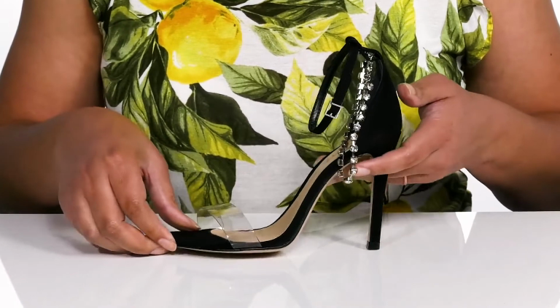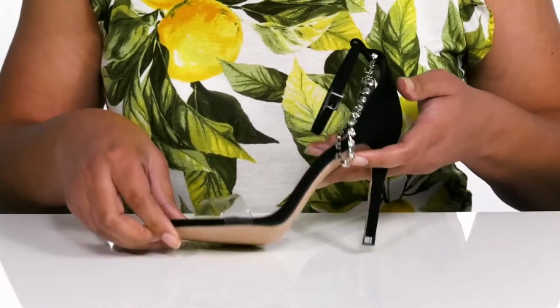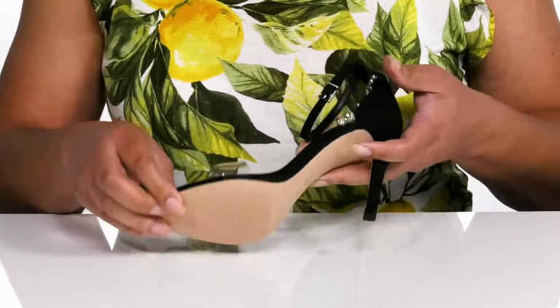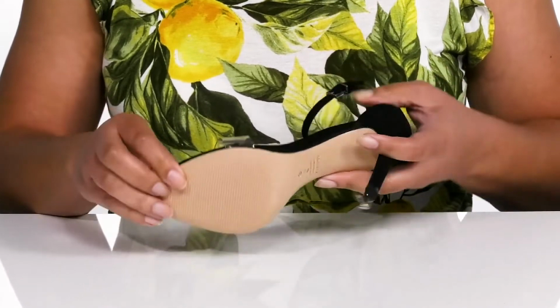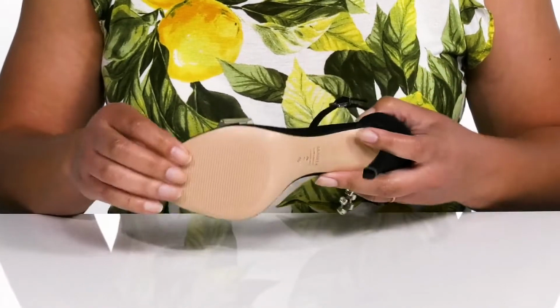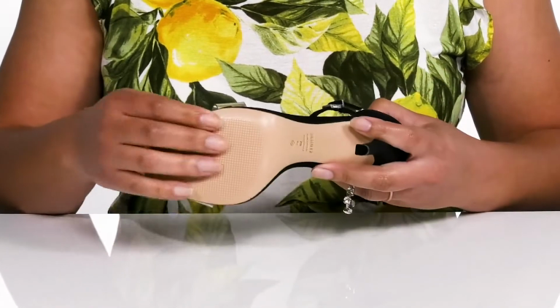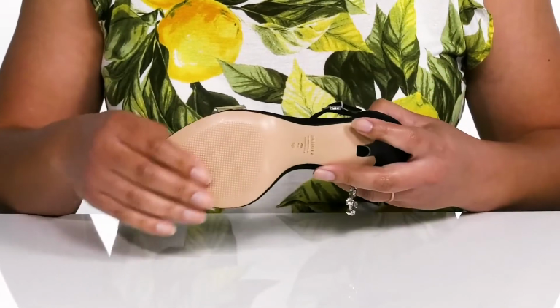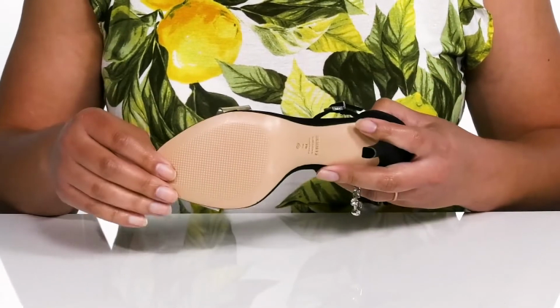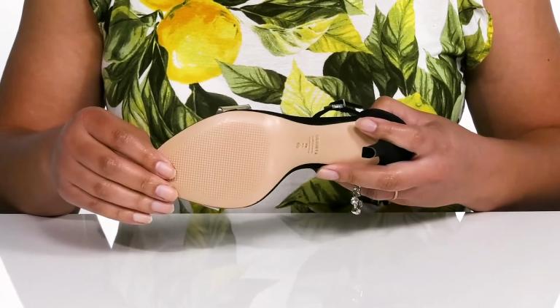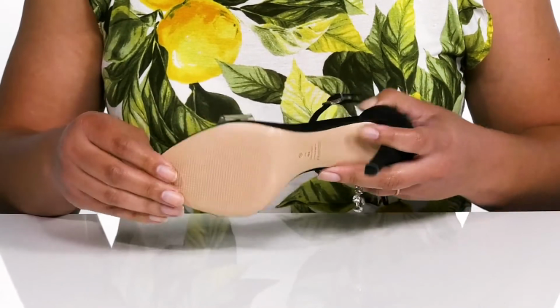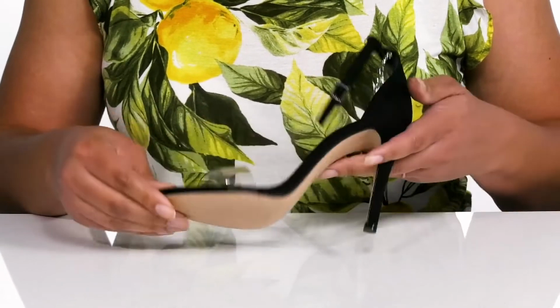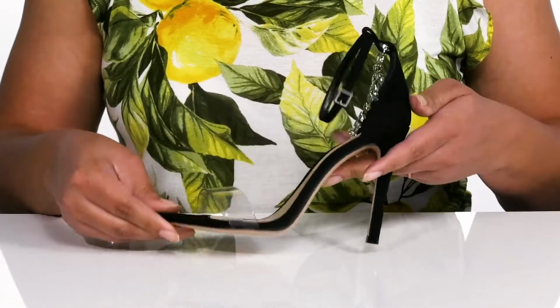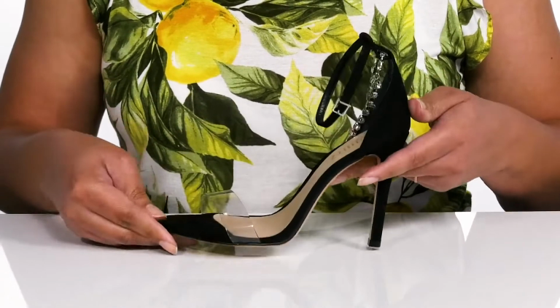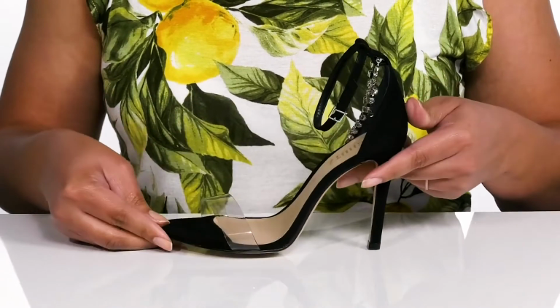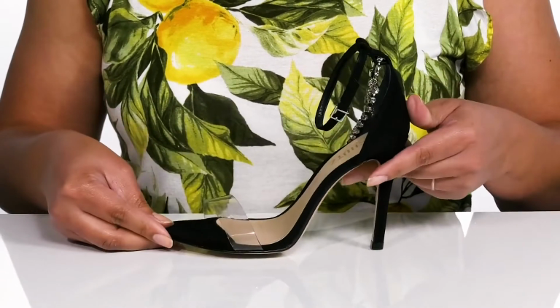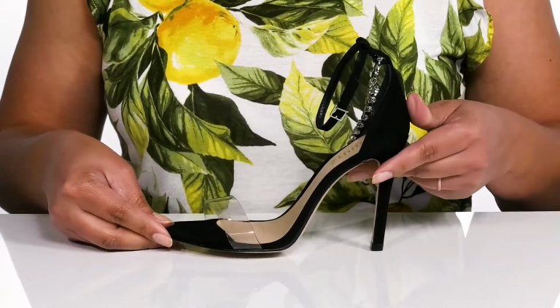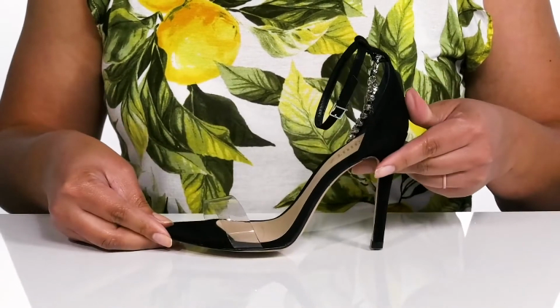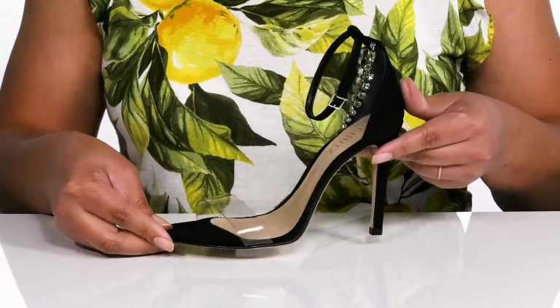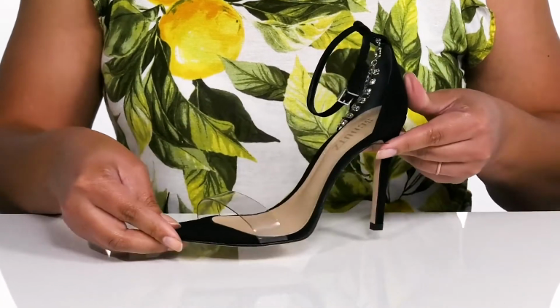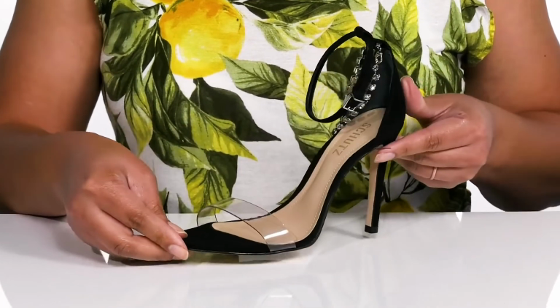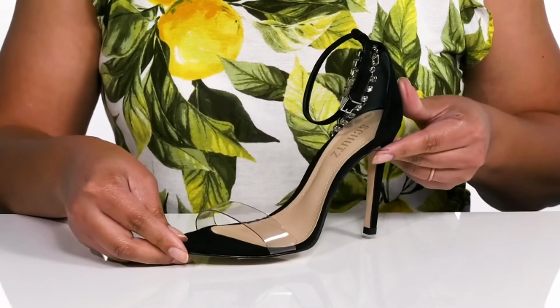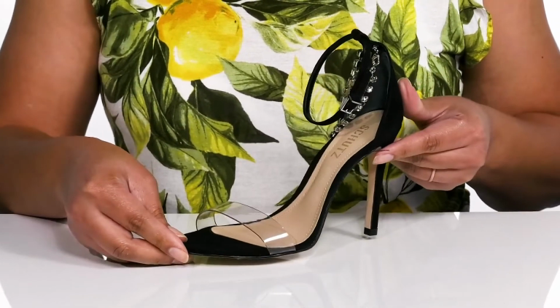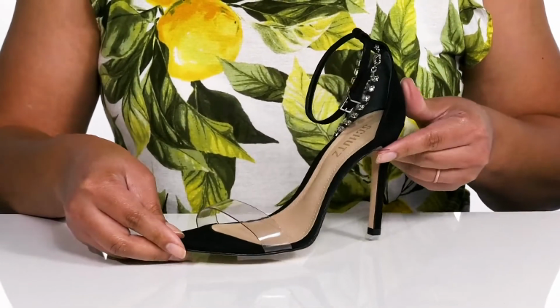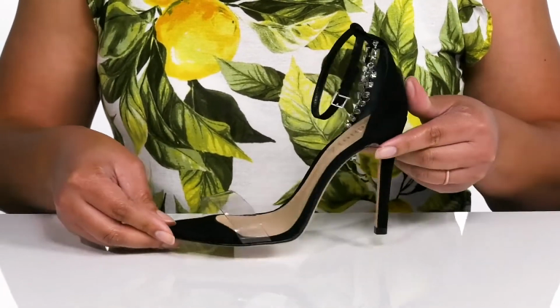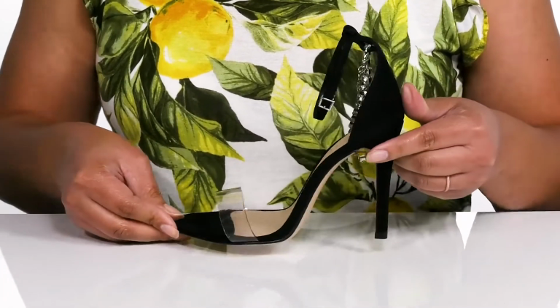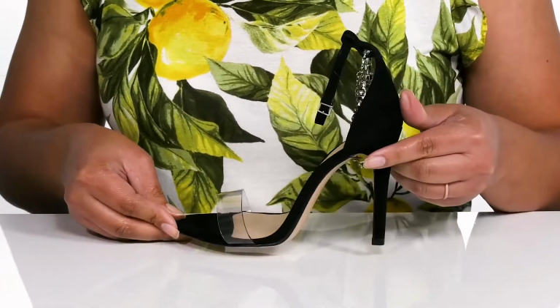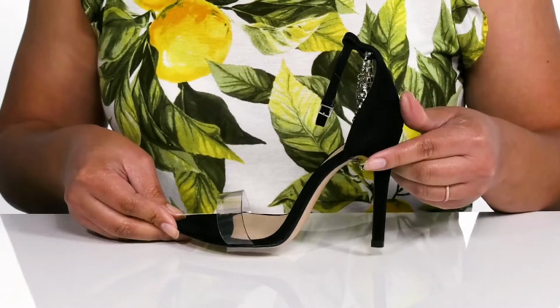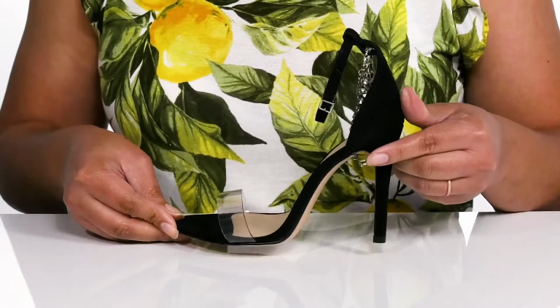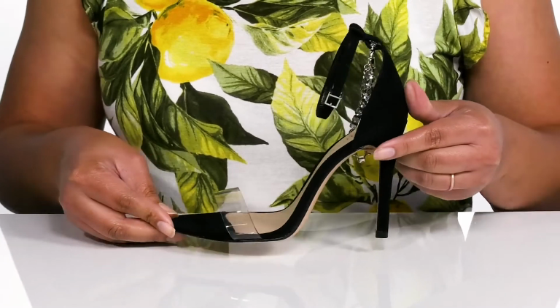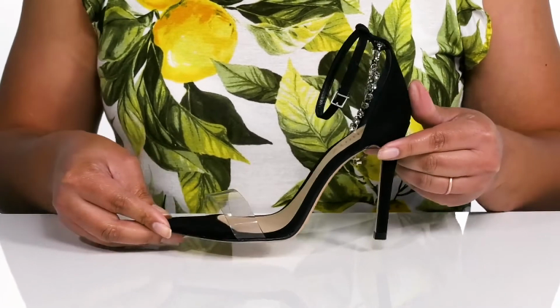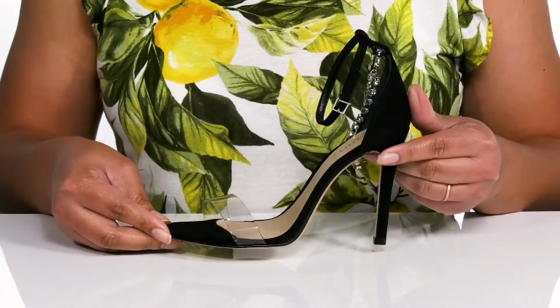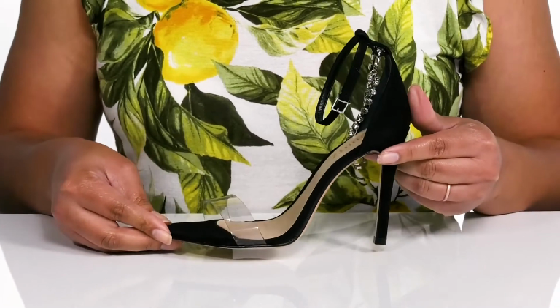It's all on top of a textured leather outsole. Wear these with your favorite black dress.